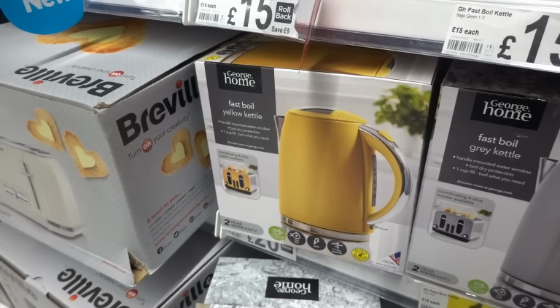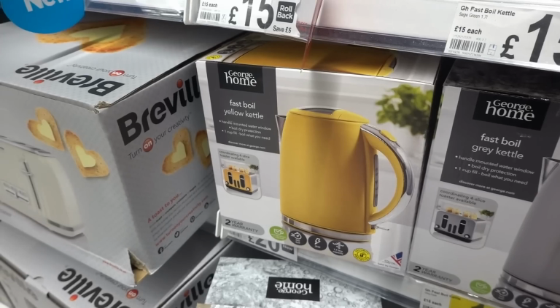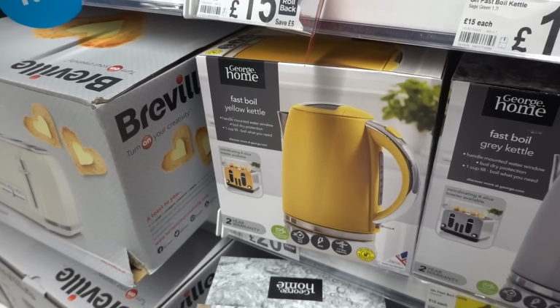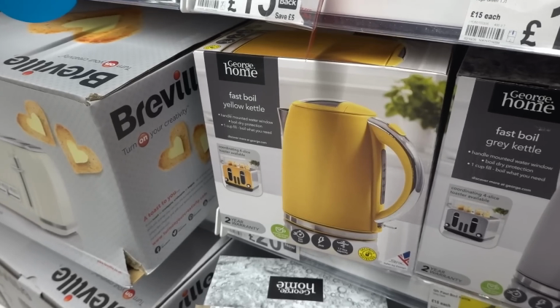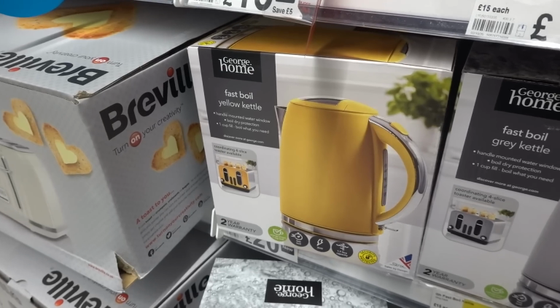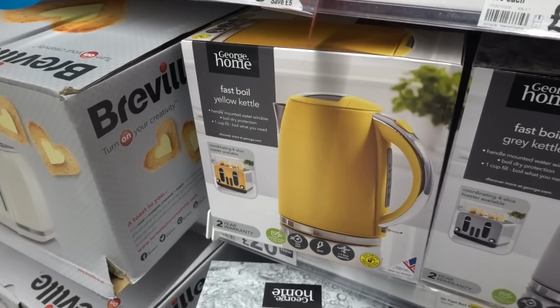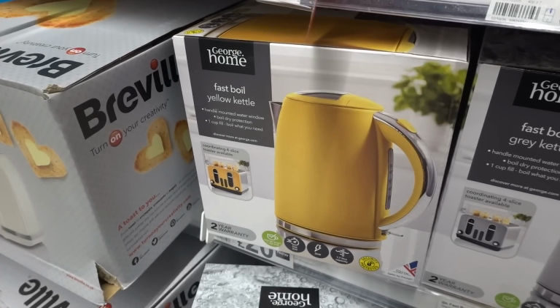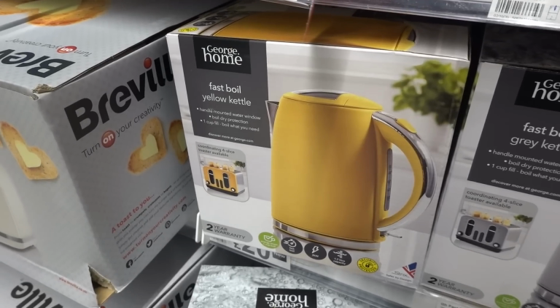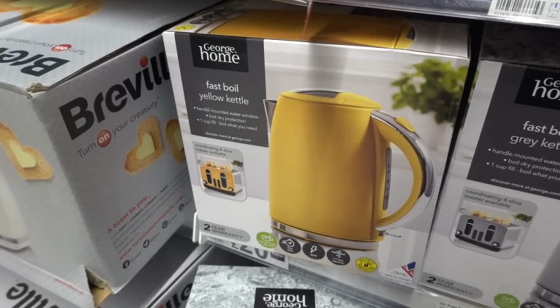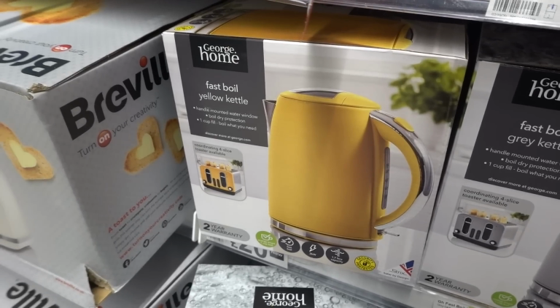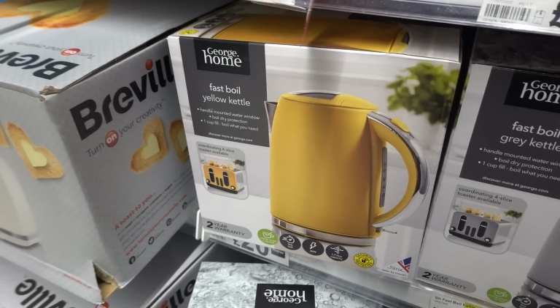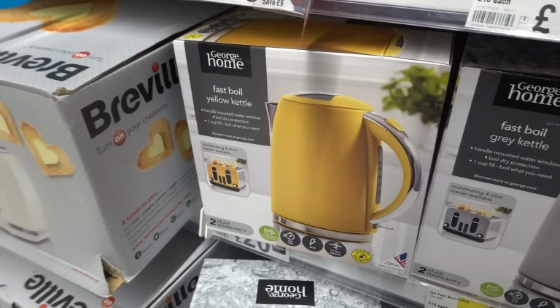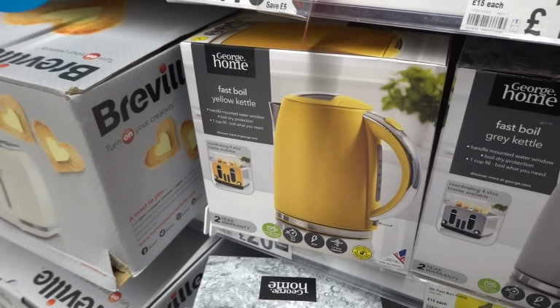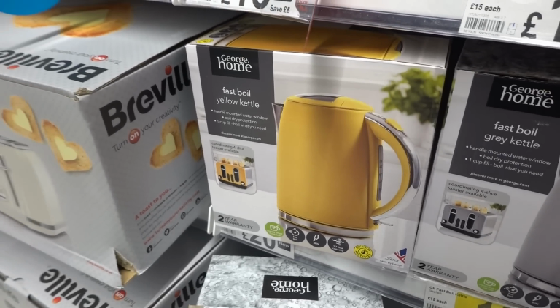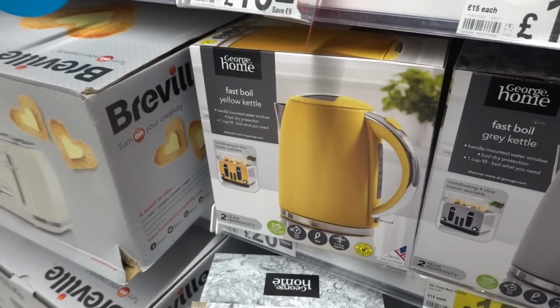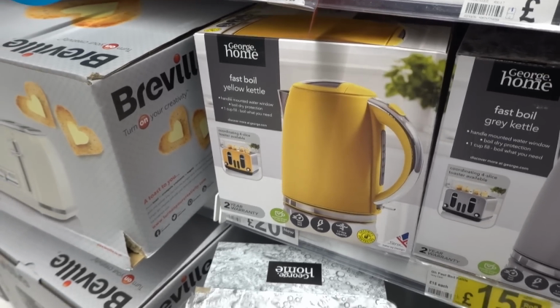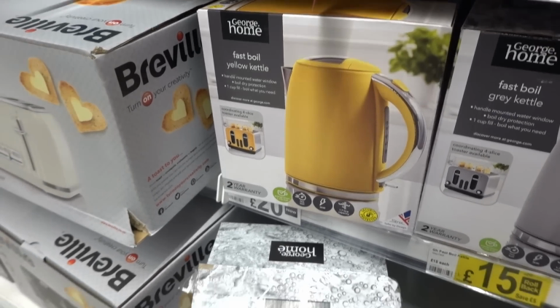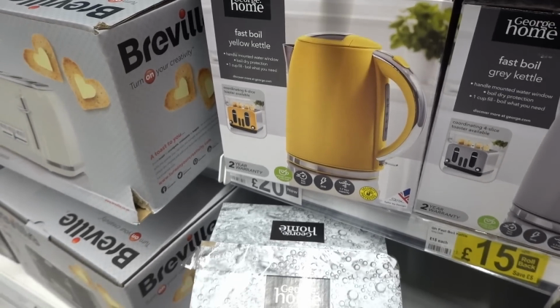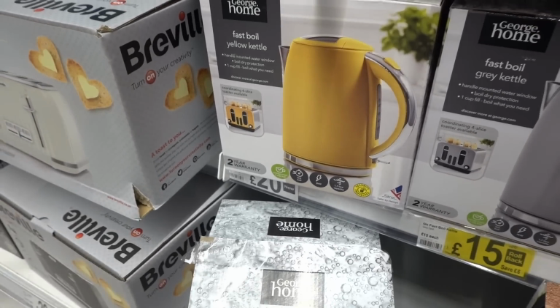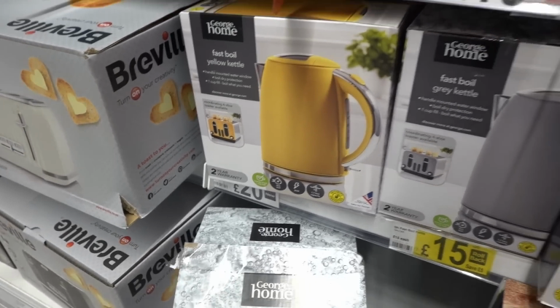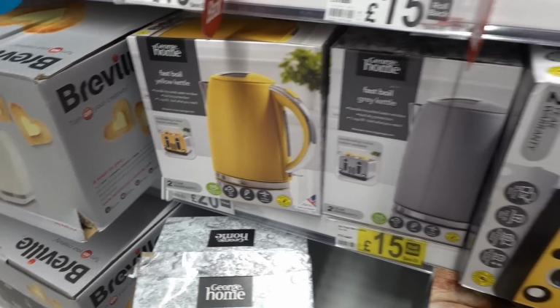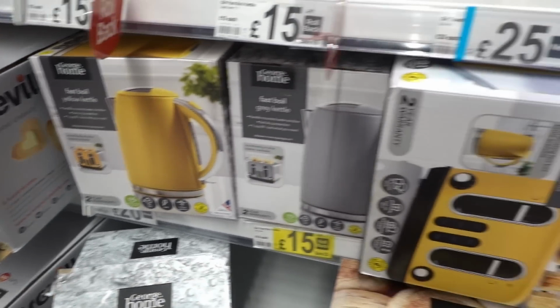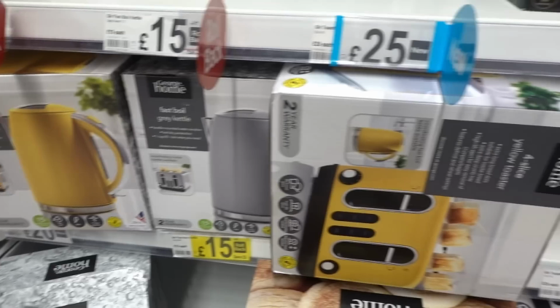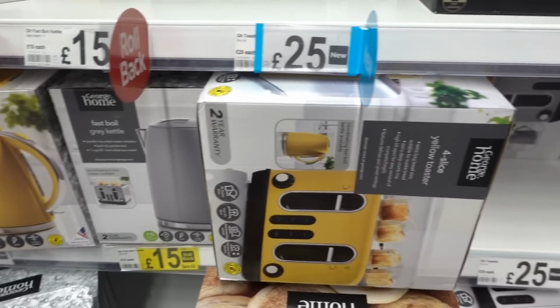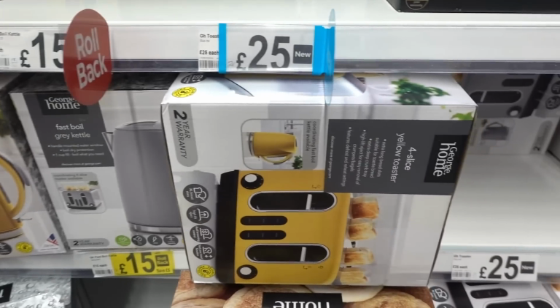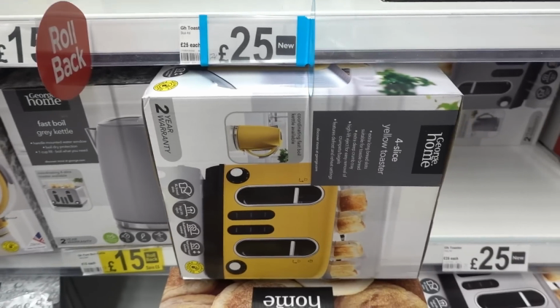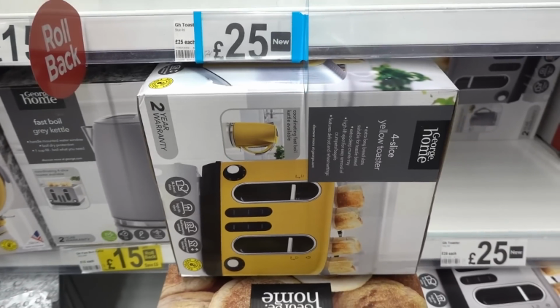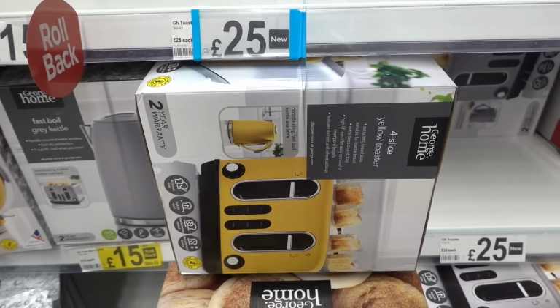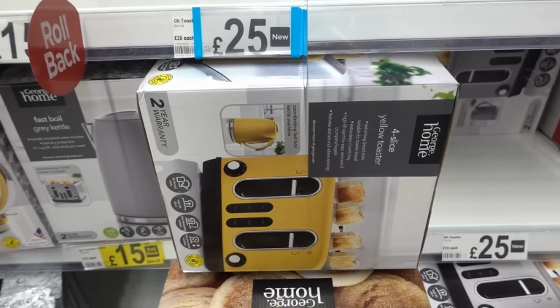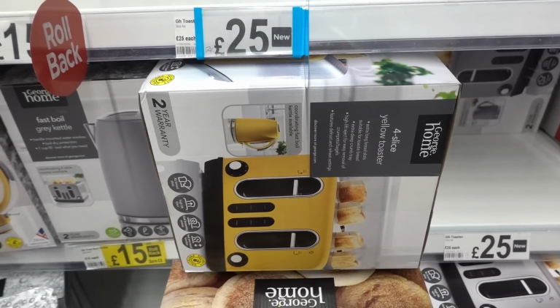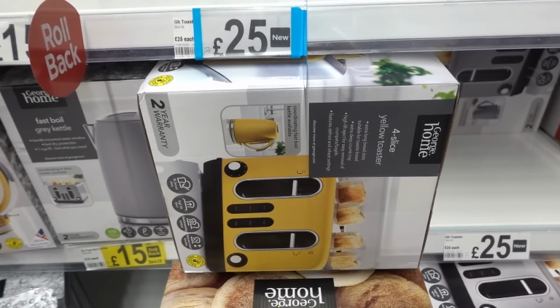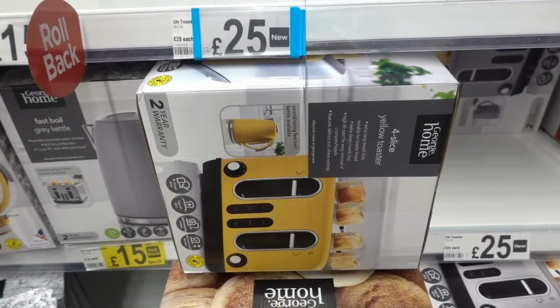Mustard is very popular at the moment and you can get this fast-boil kettle for £20 and a matching toaster for £25.